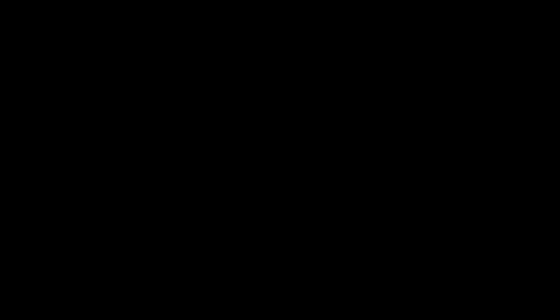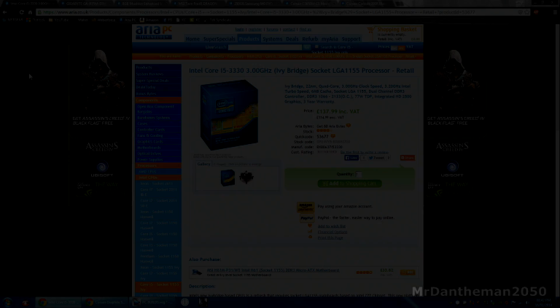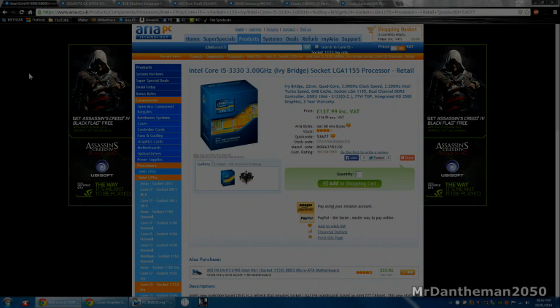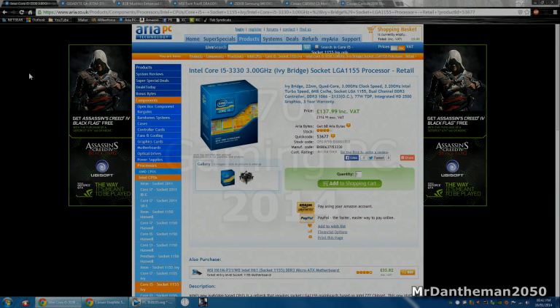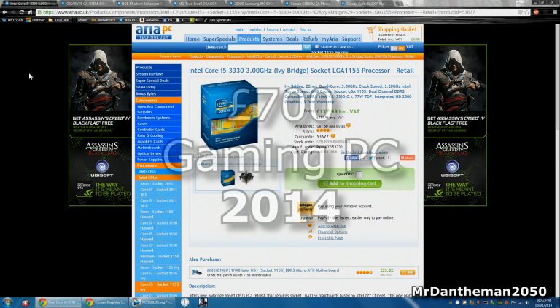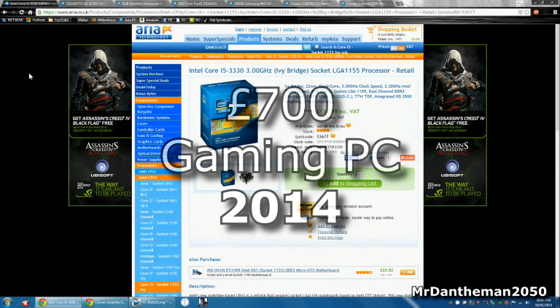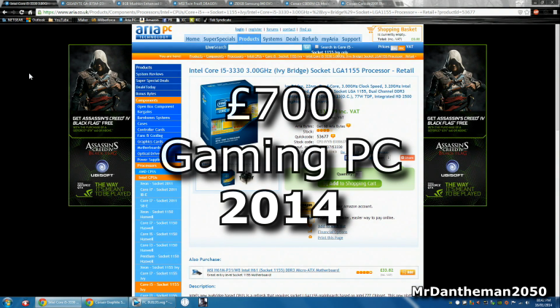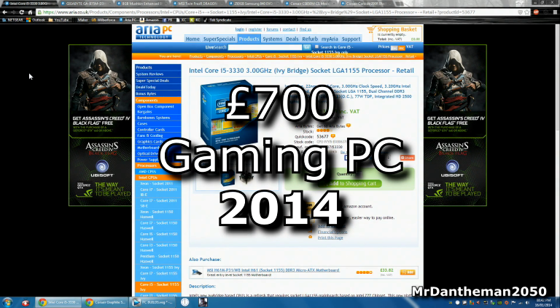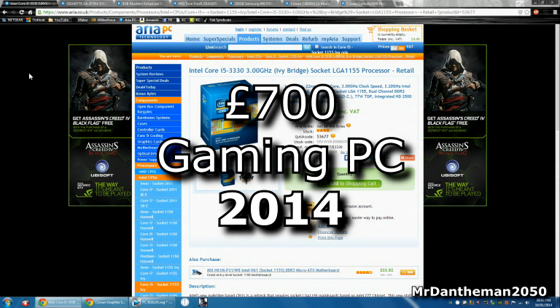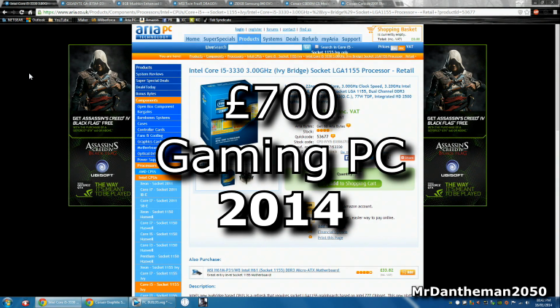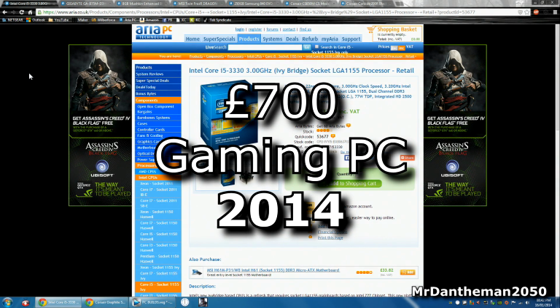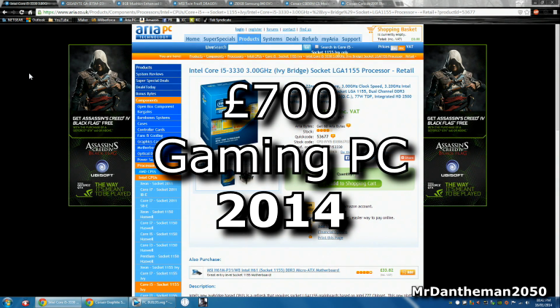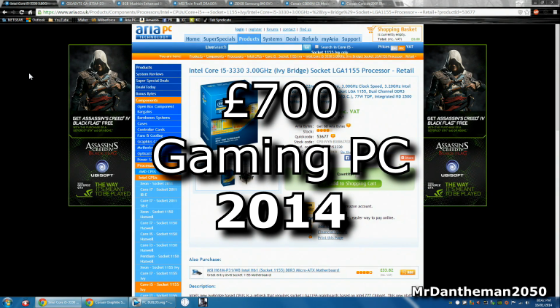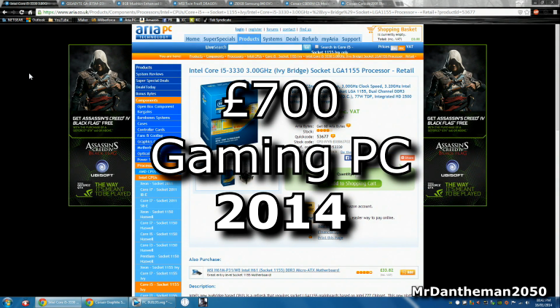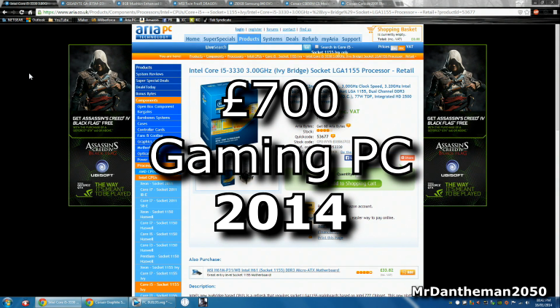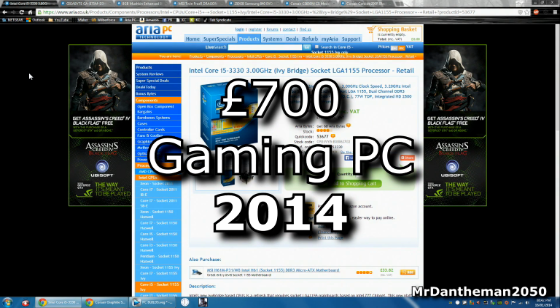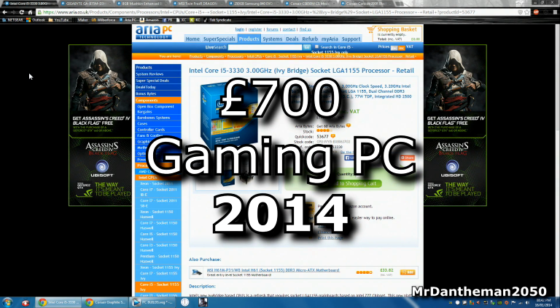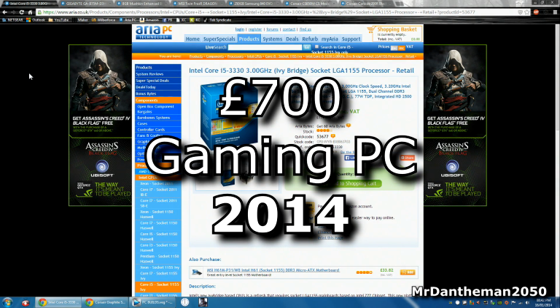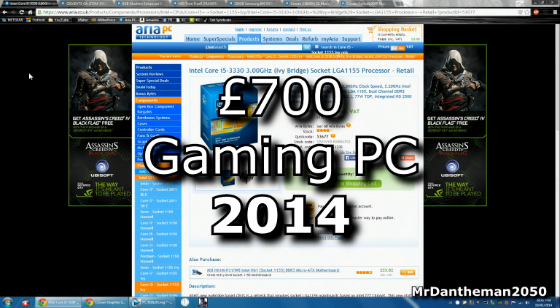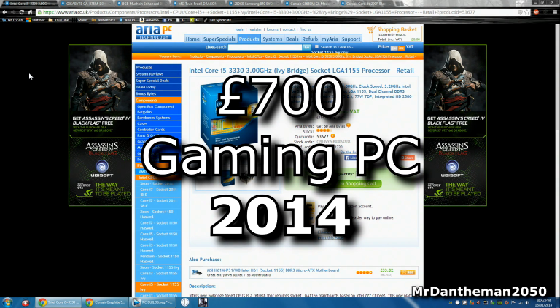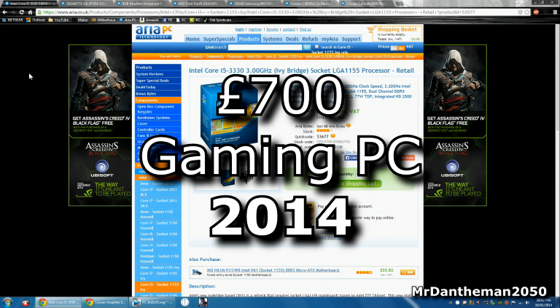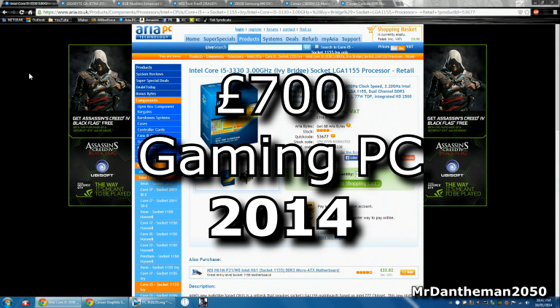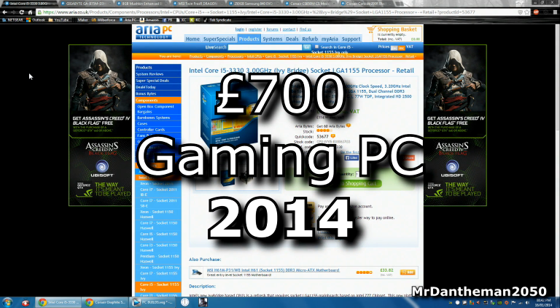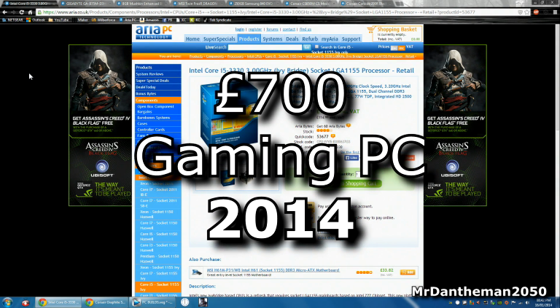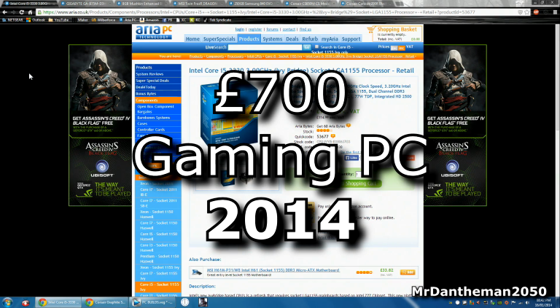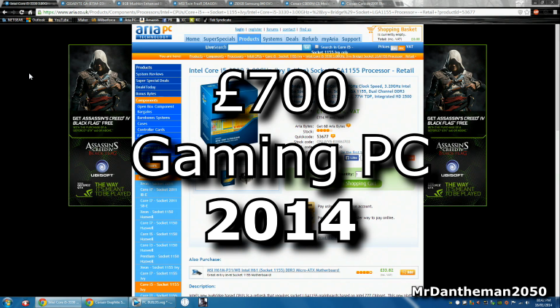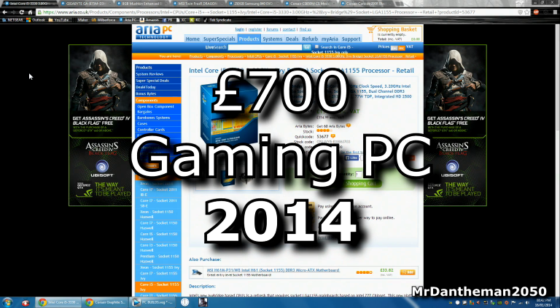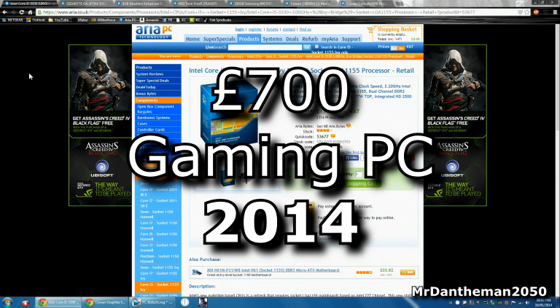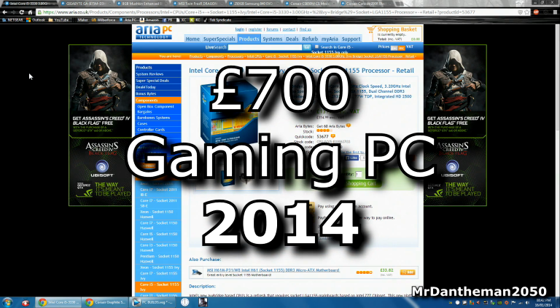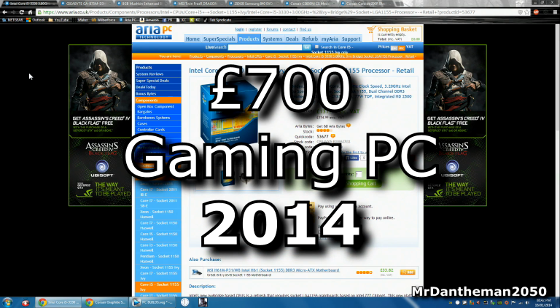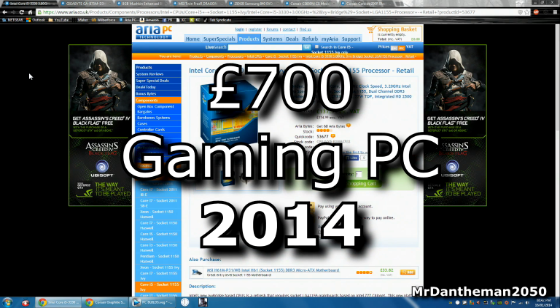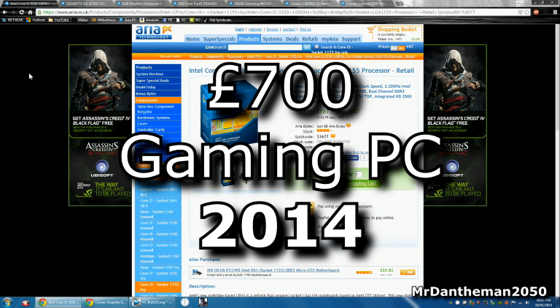Hello guys, Mr. Dandamon2050 here. Welcome to a new video and in today's video I'm gonna be bringing you the £700 pound build.